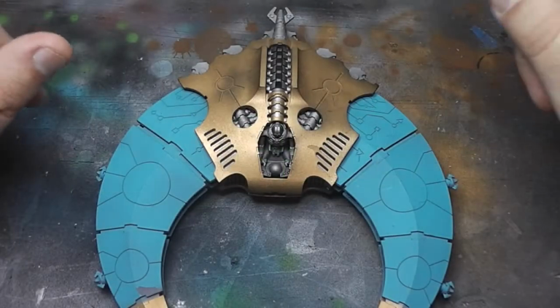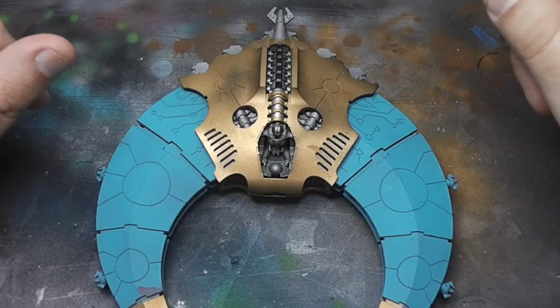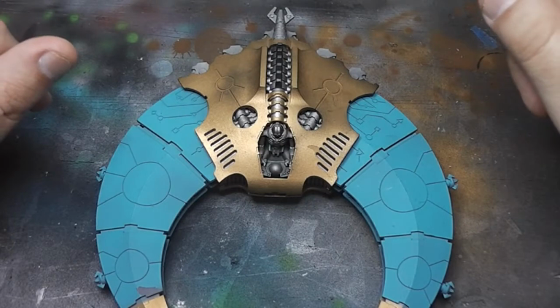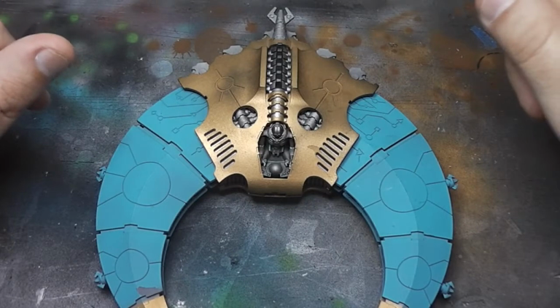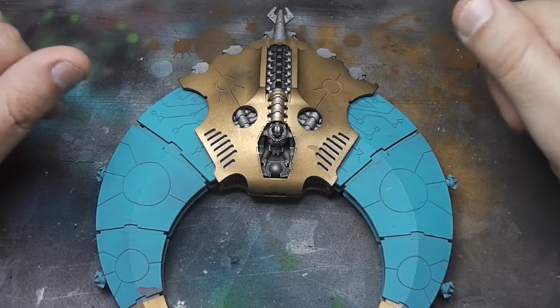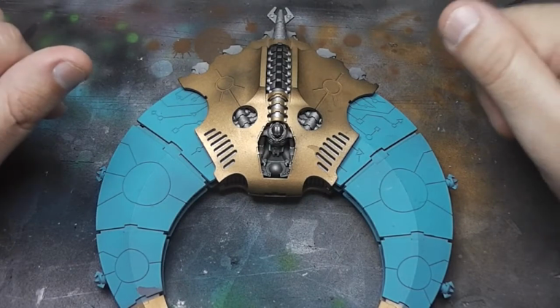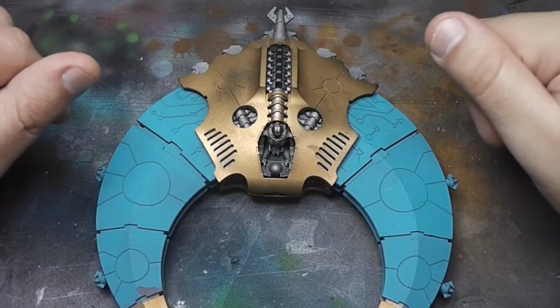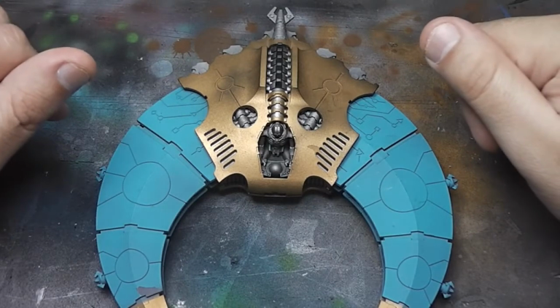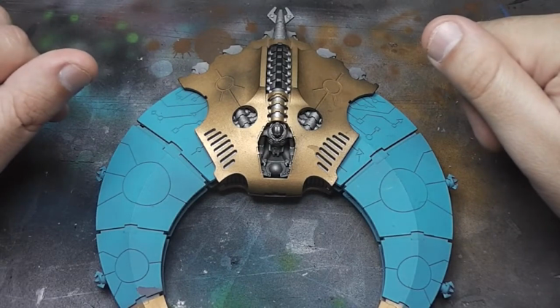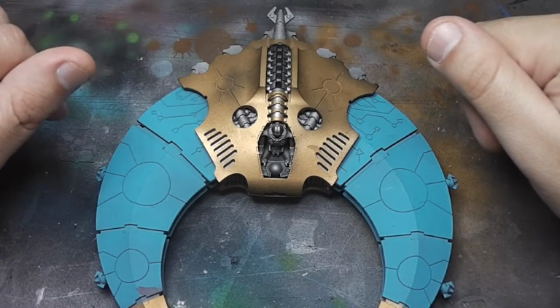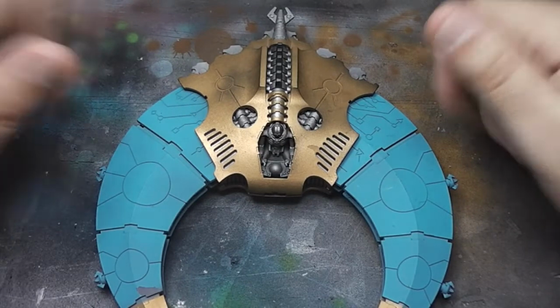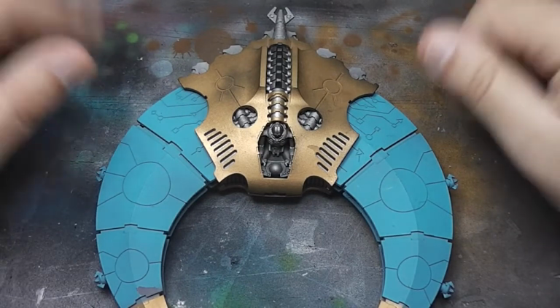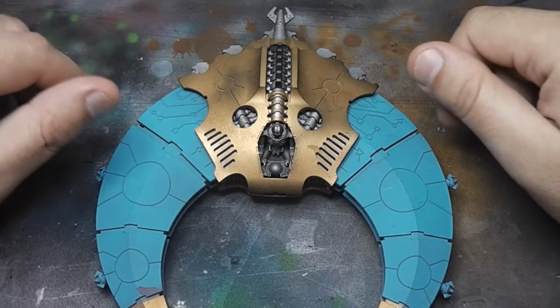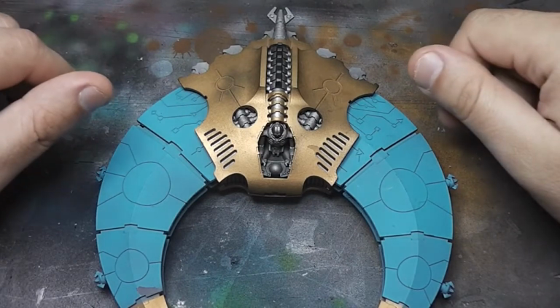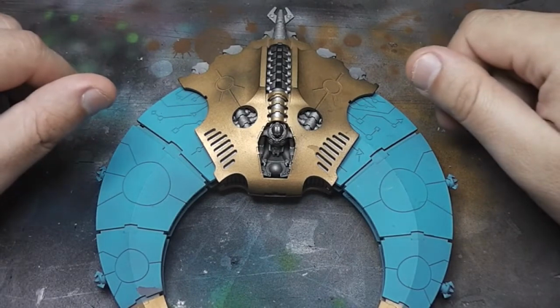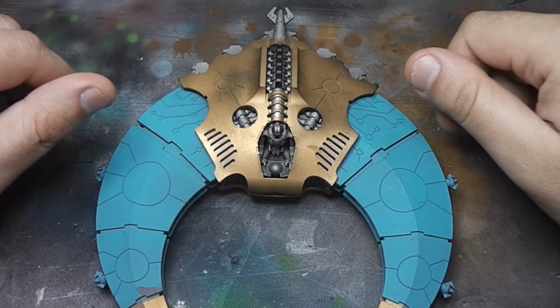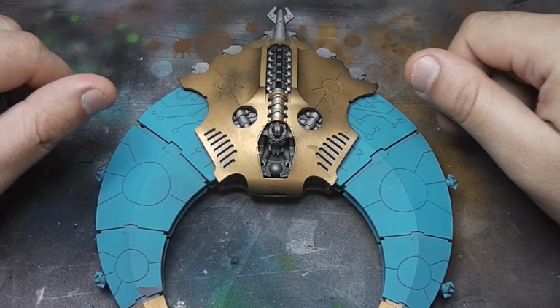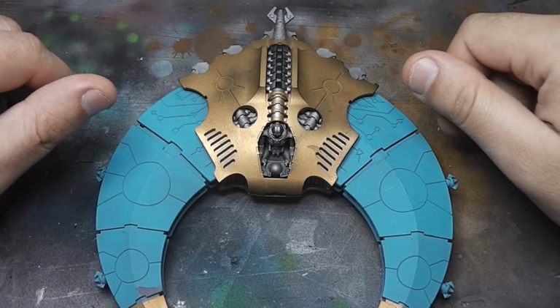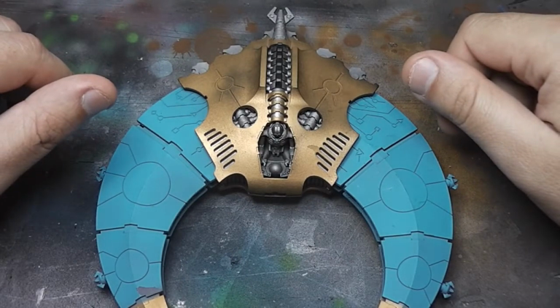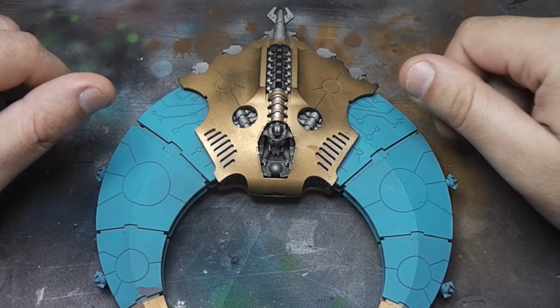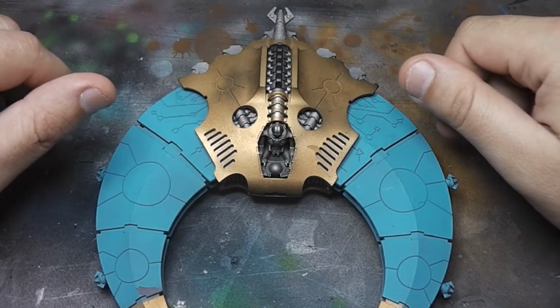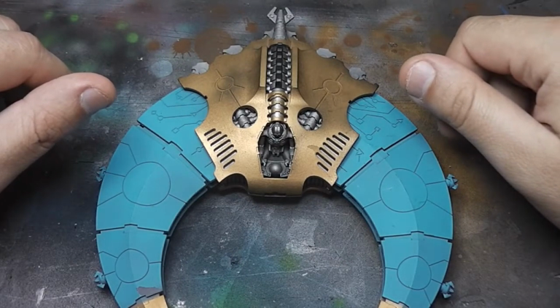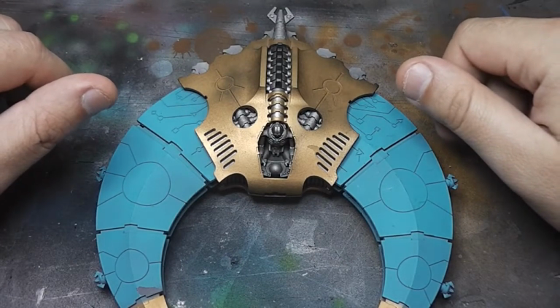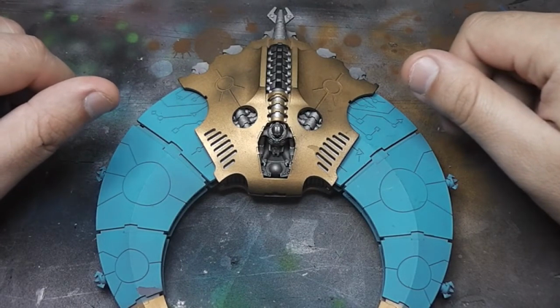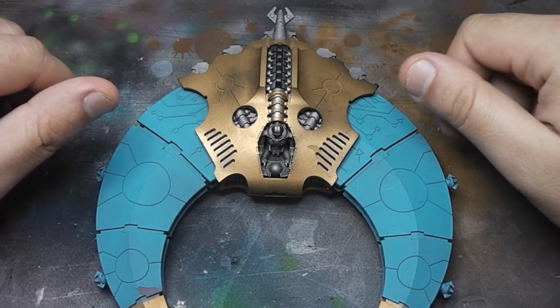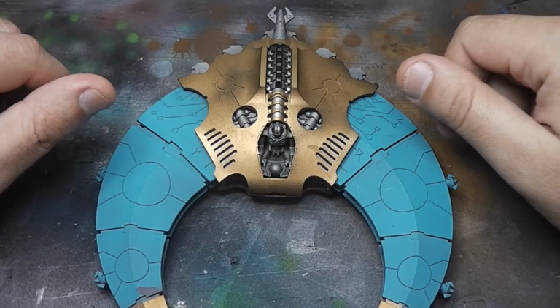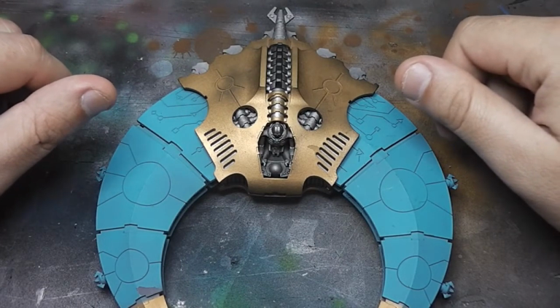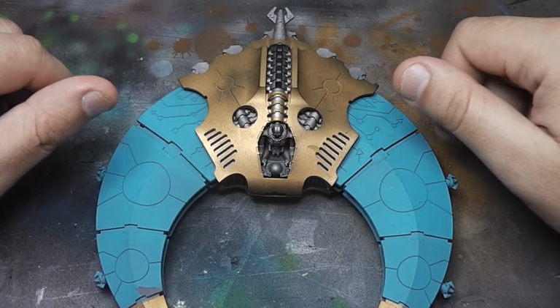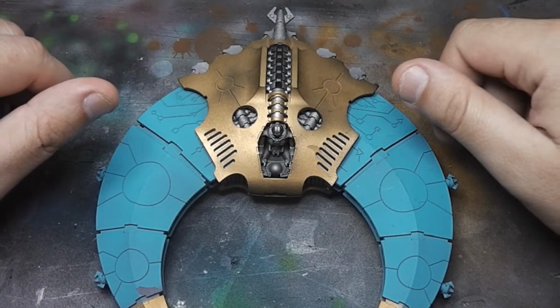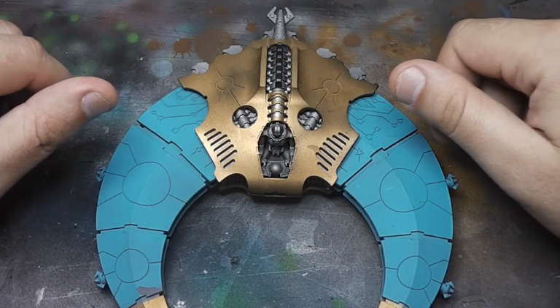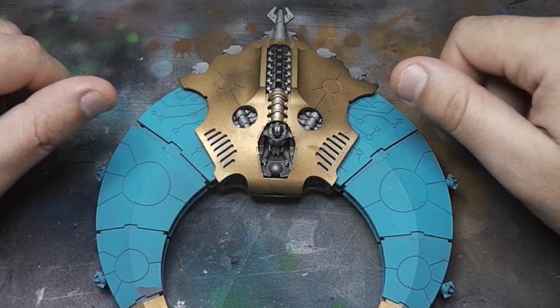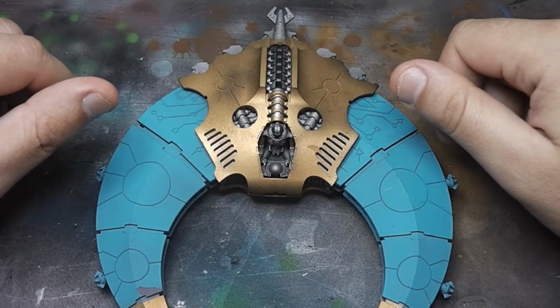Hey guys, in this video I'm going to show you some works in progress that I have for my Necron army.